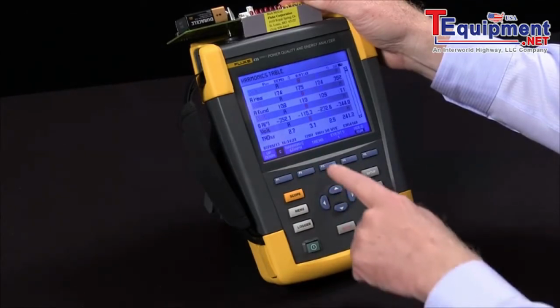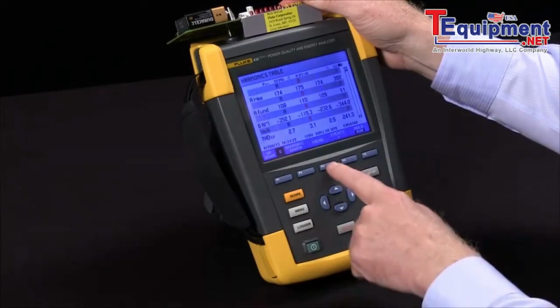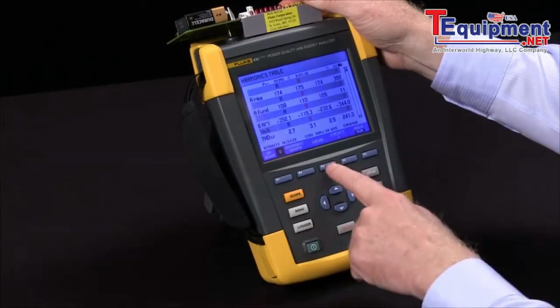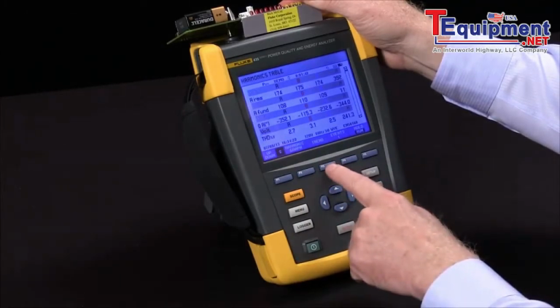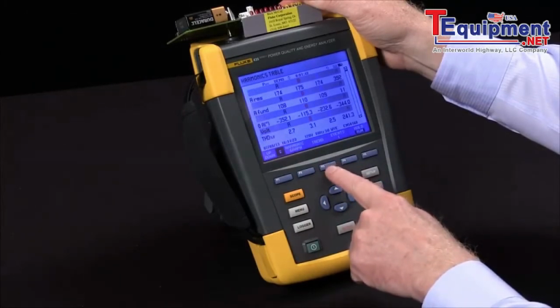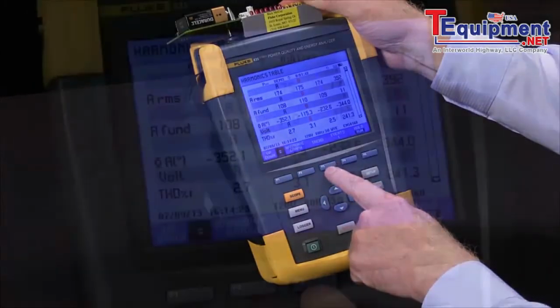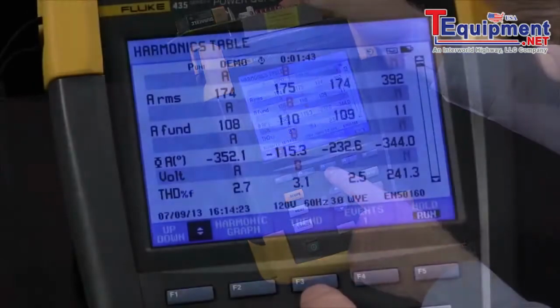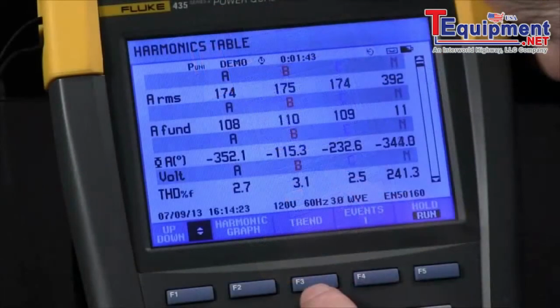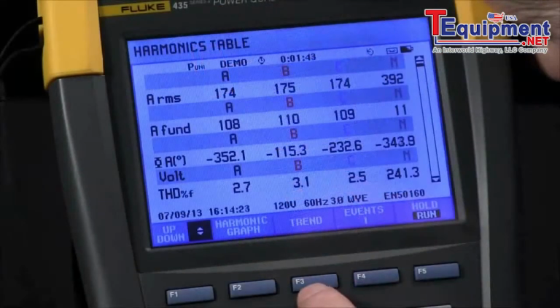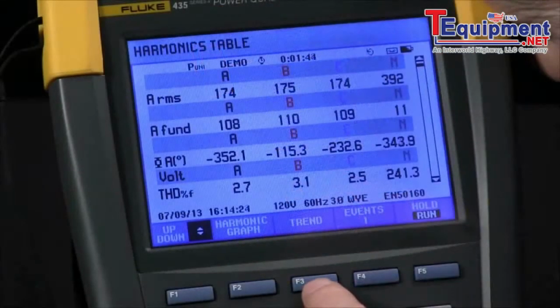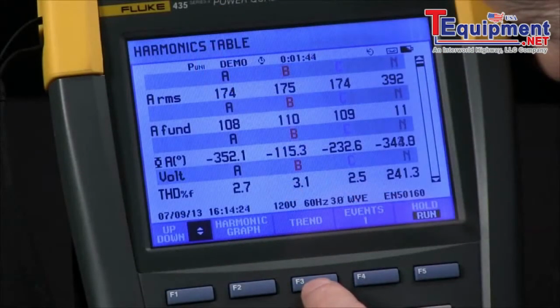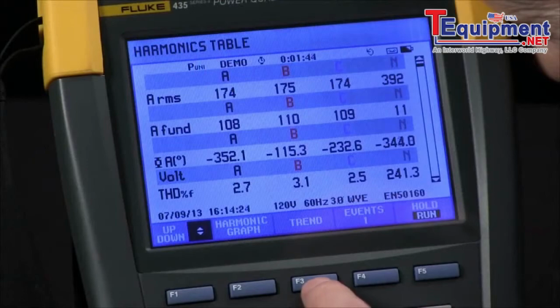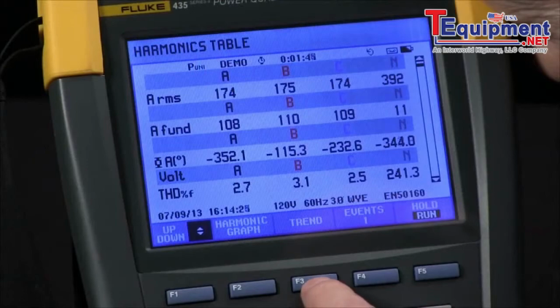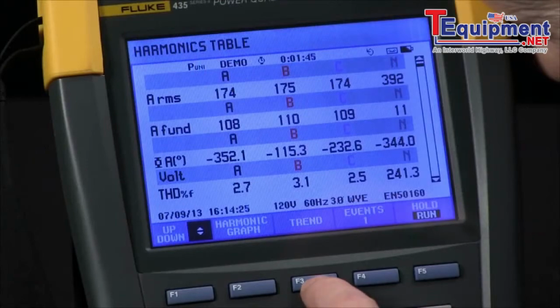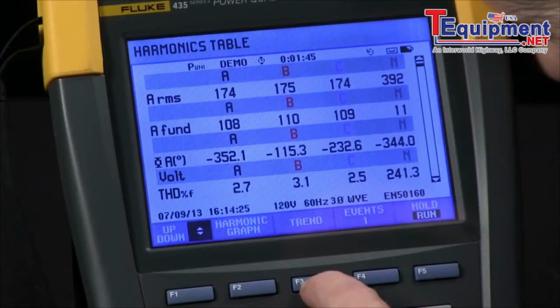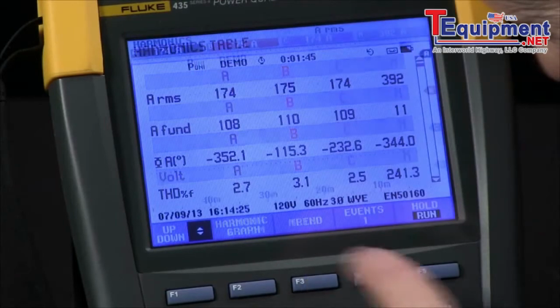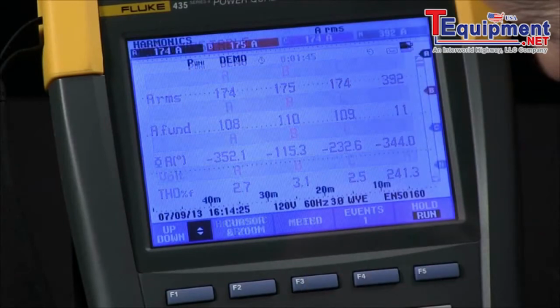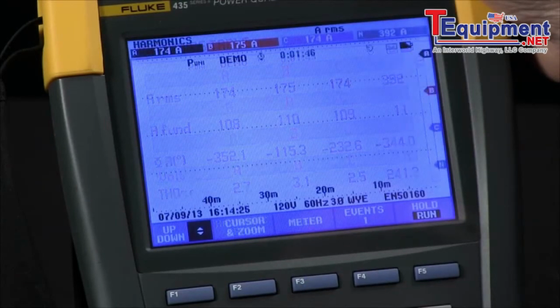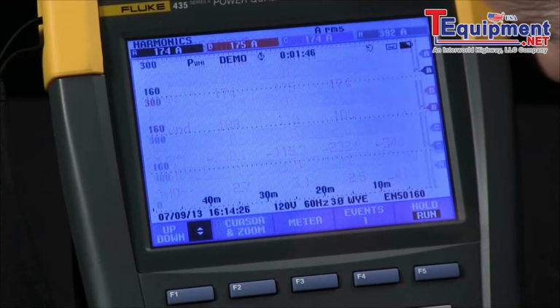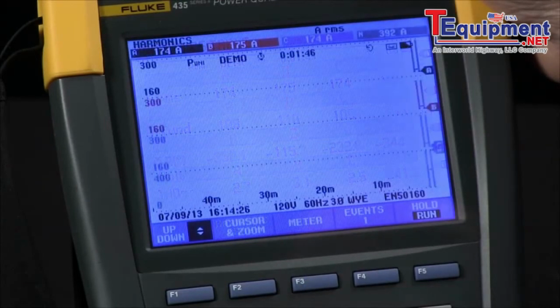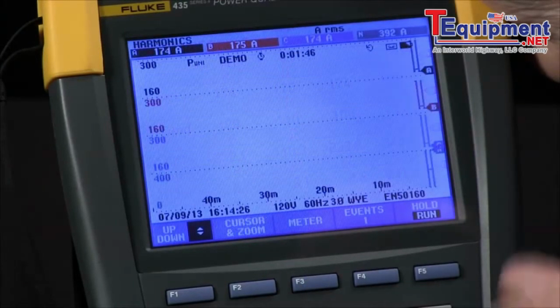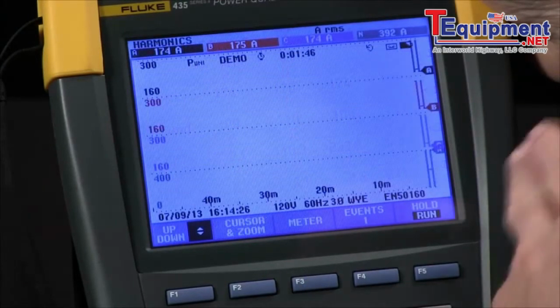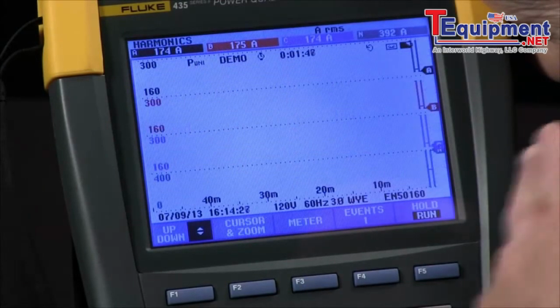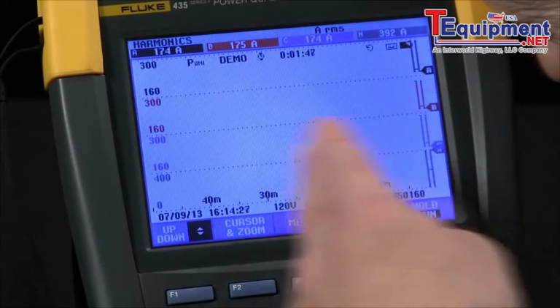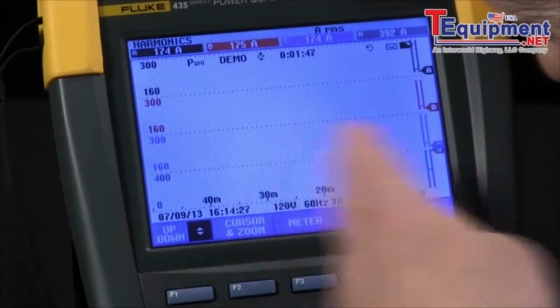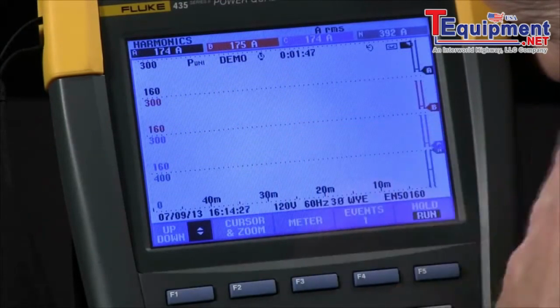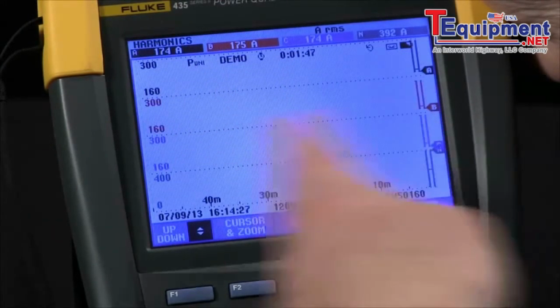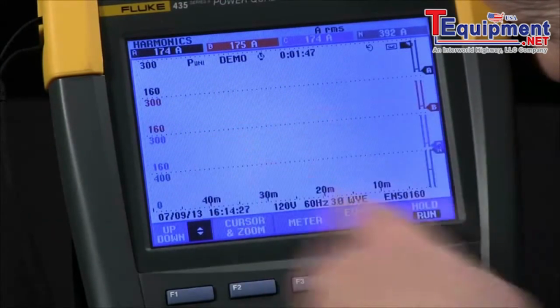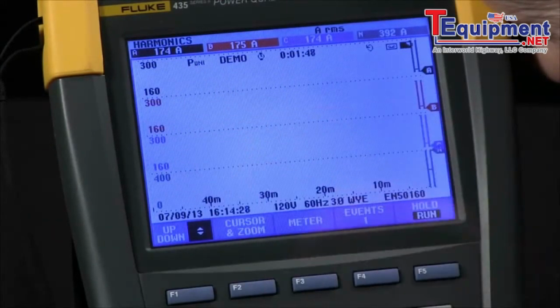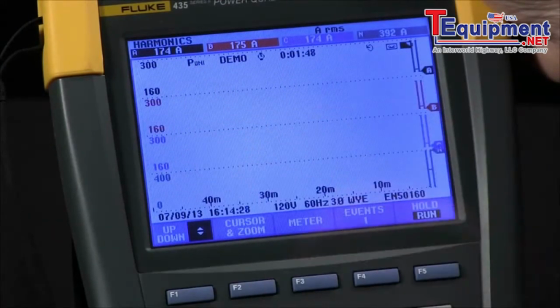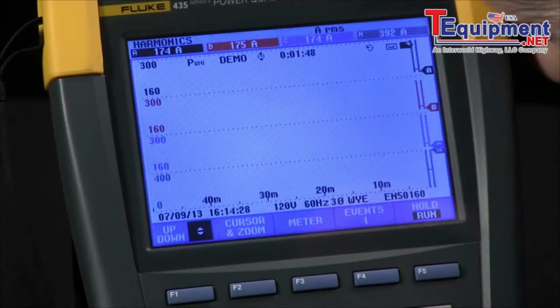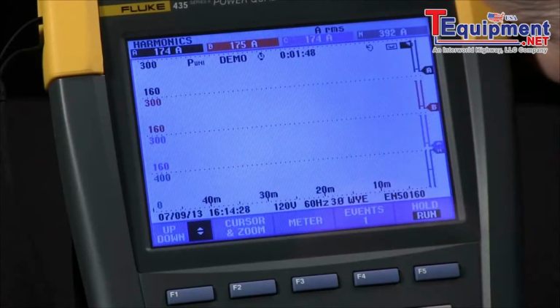I can also look at a trend by hitting the F3 button, and this will show a strip chart type recording.